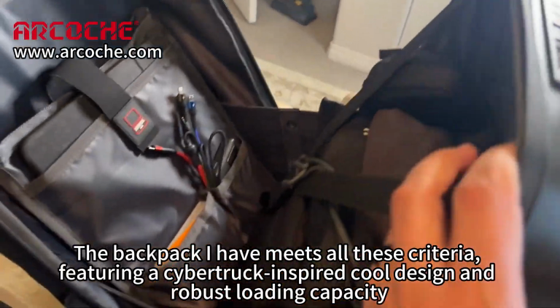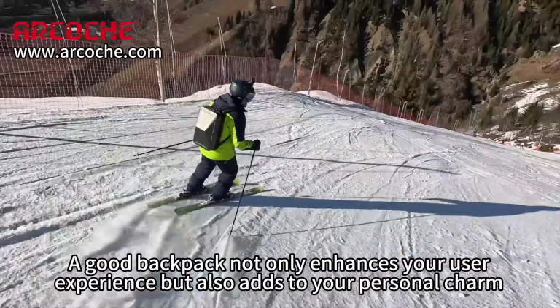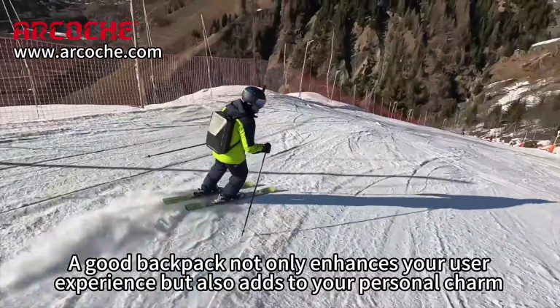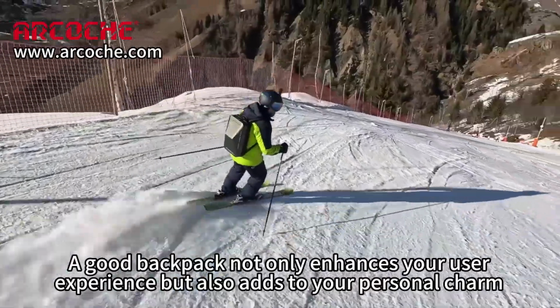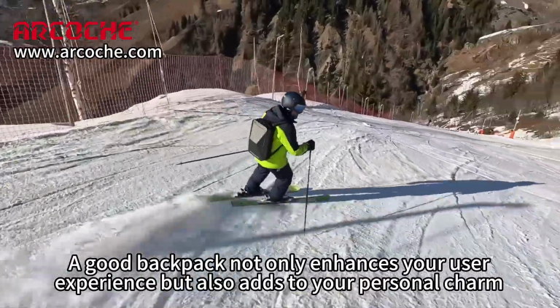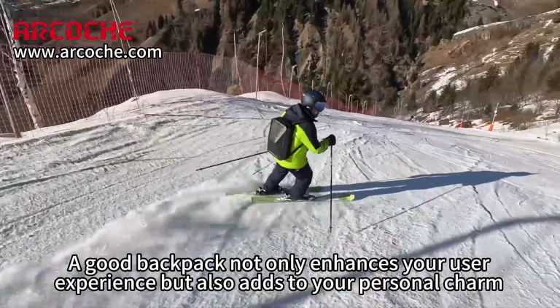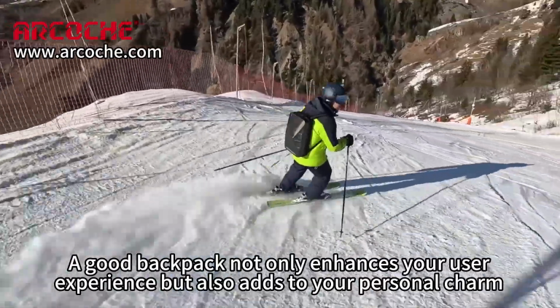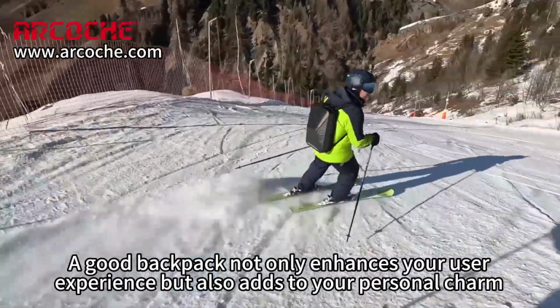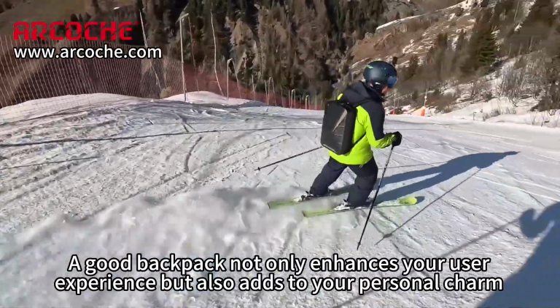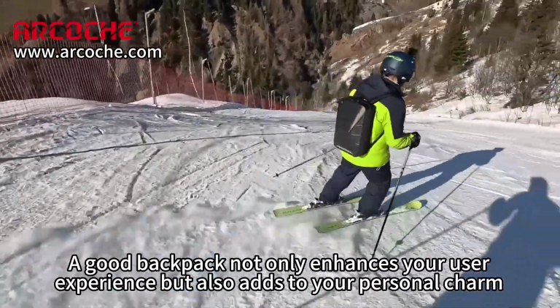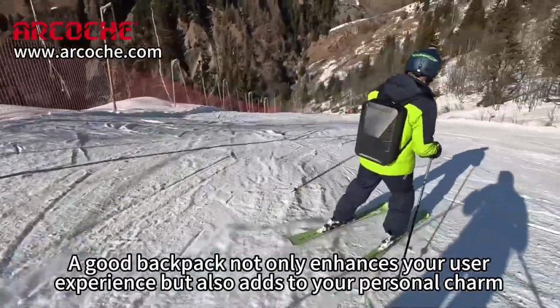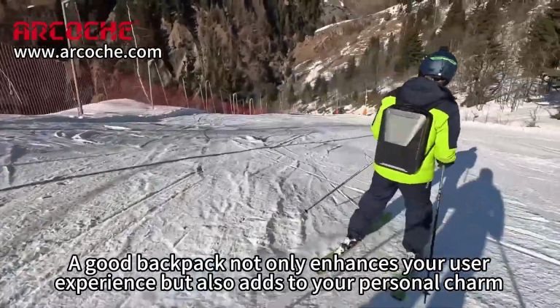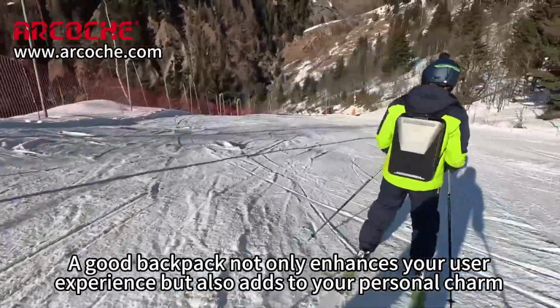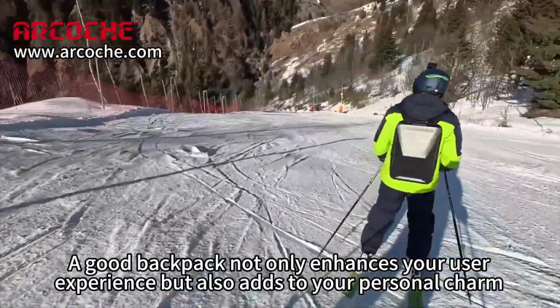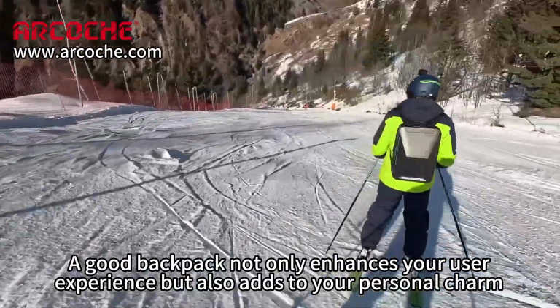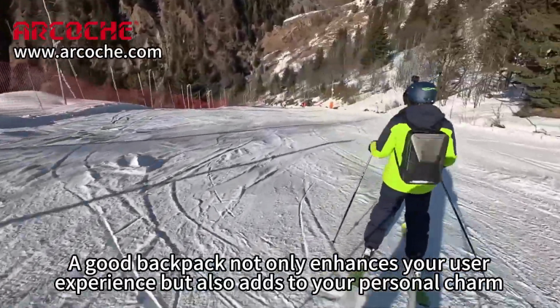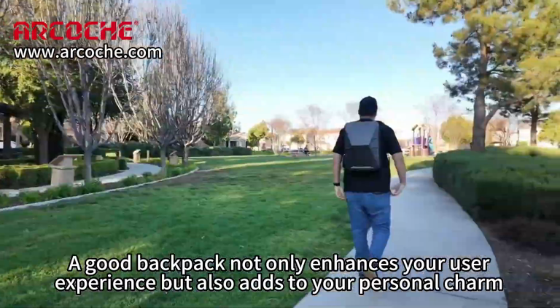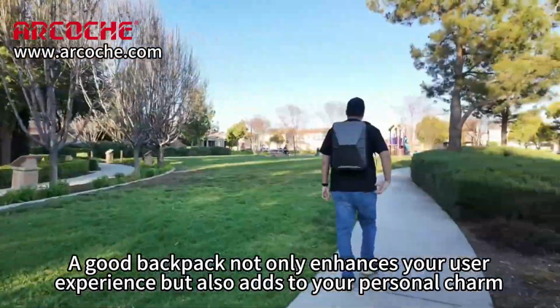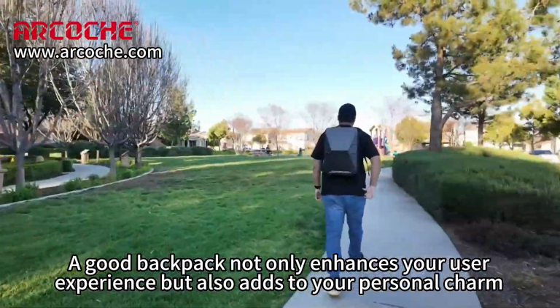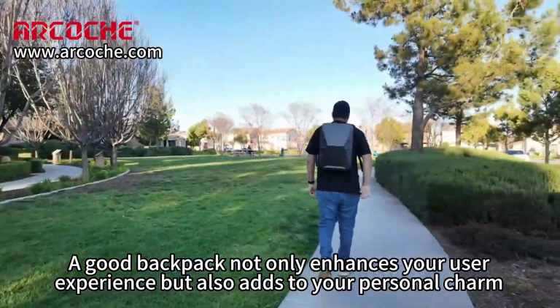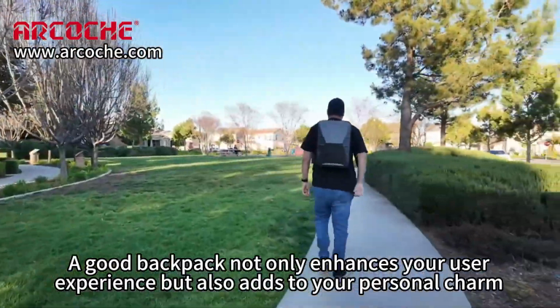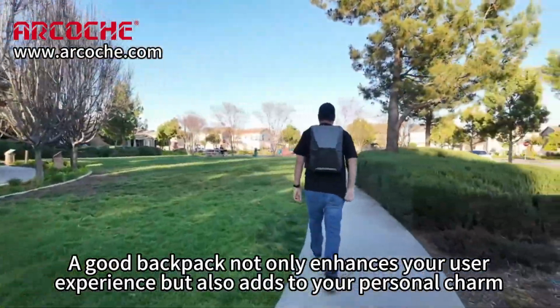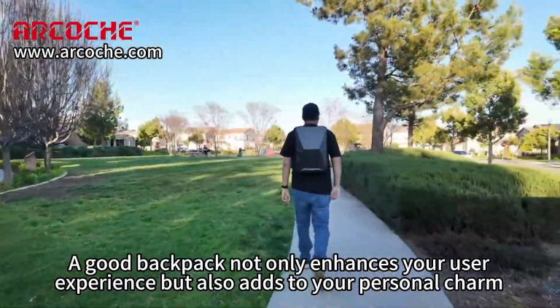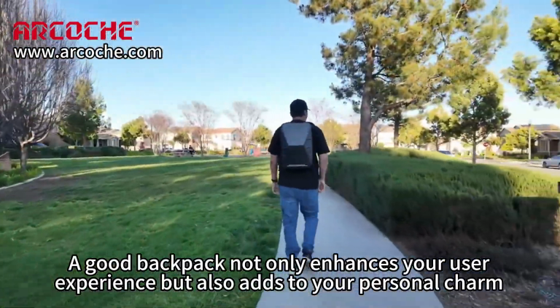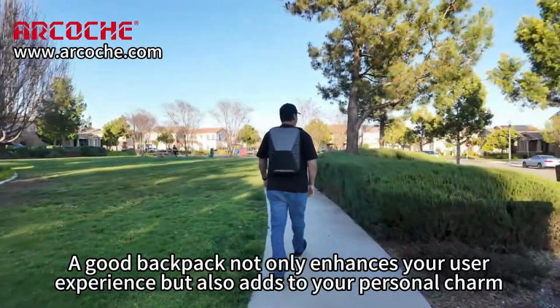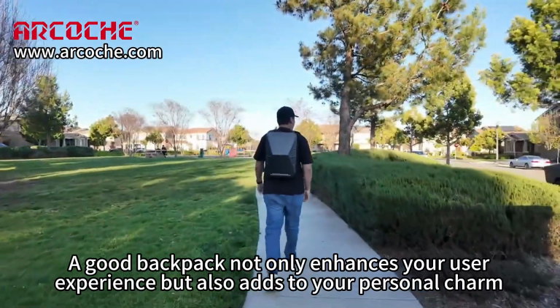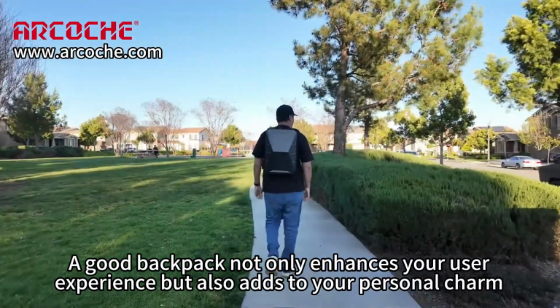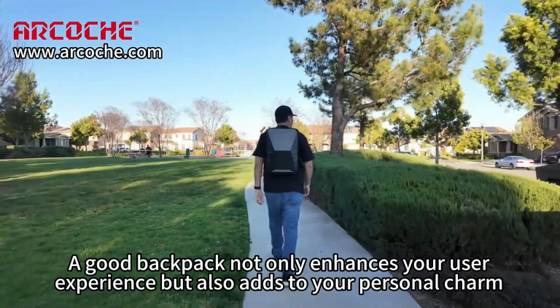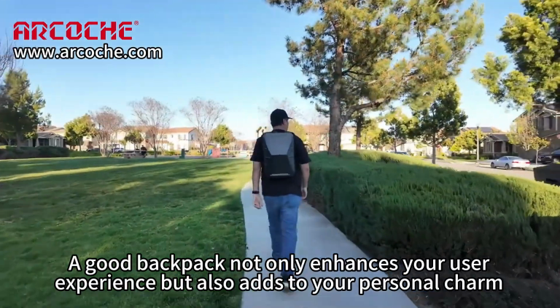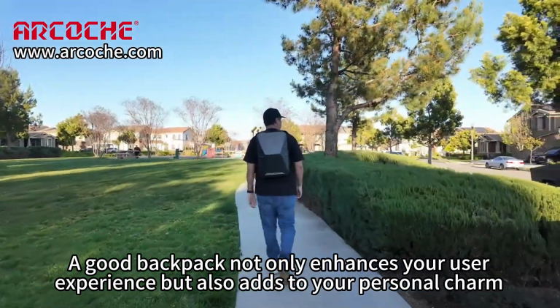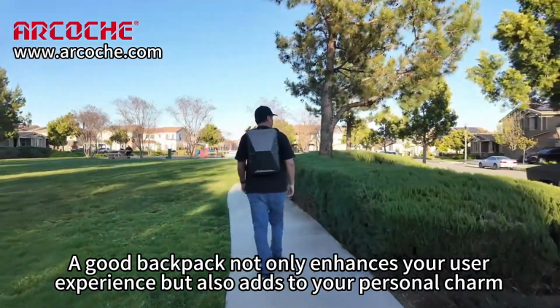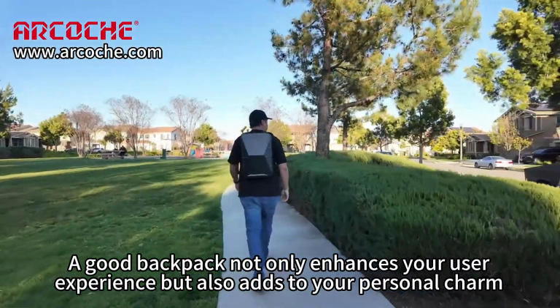A good backpack not only enhances your user experience, but also adds to your personal charm.